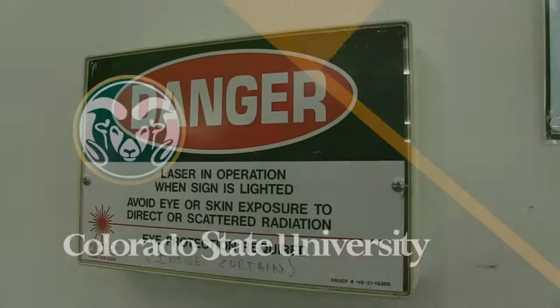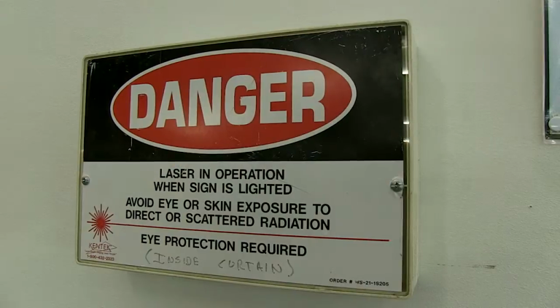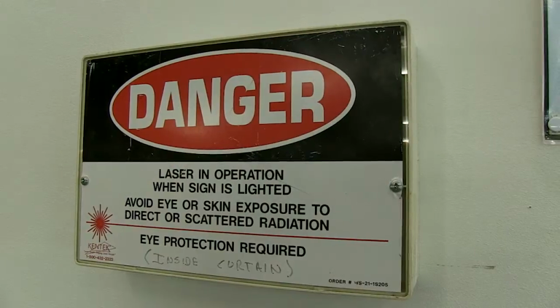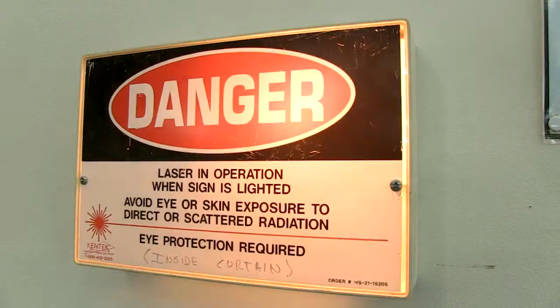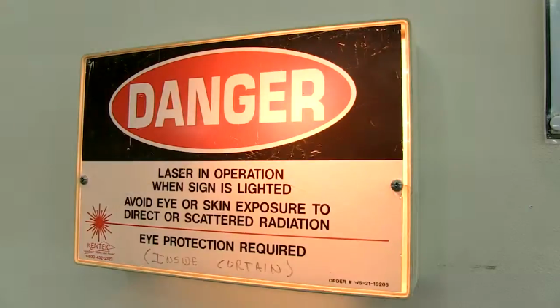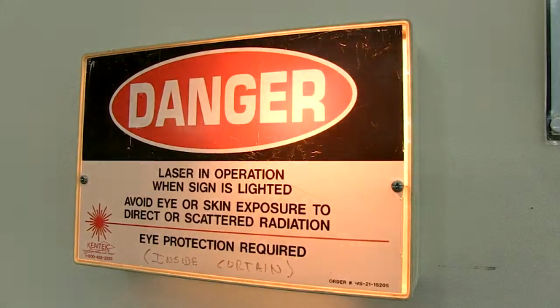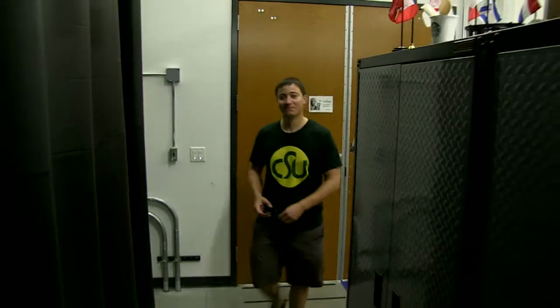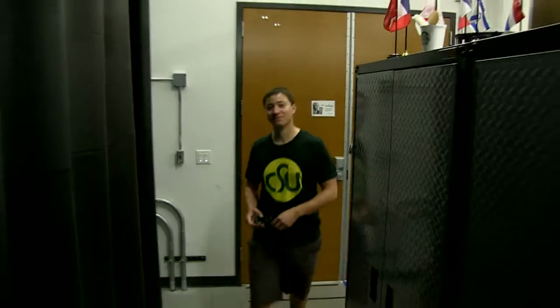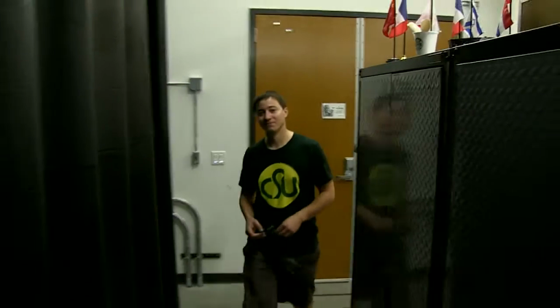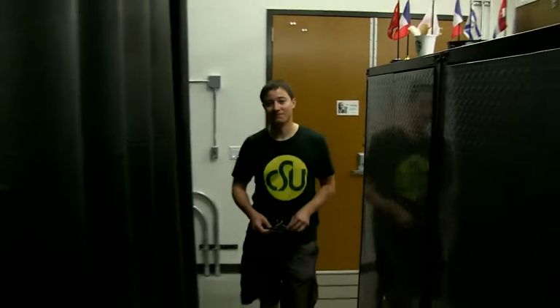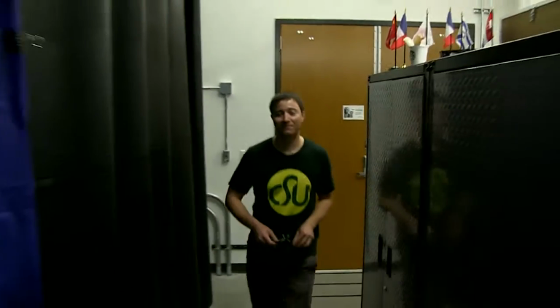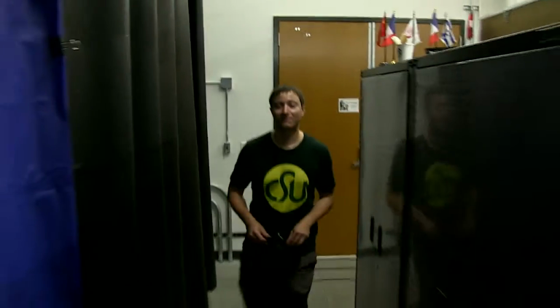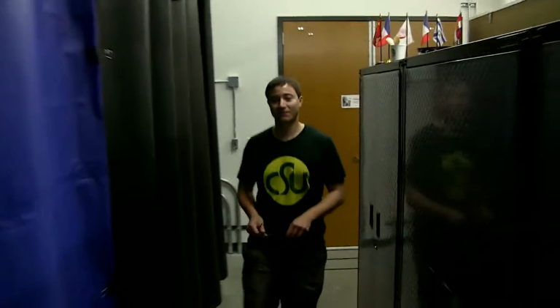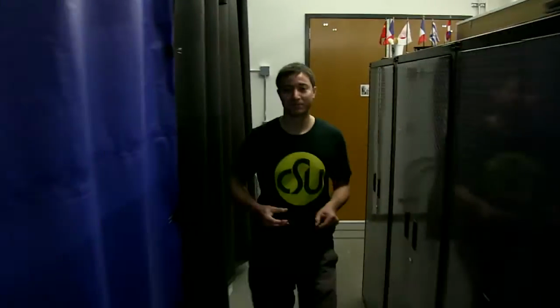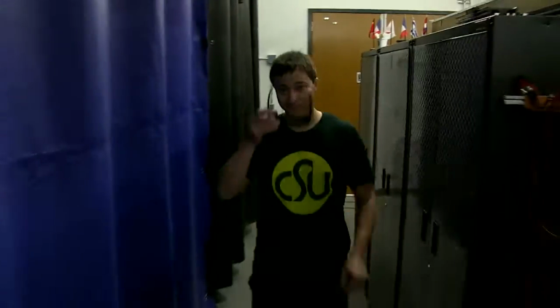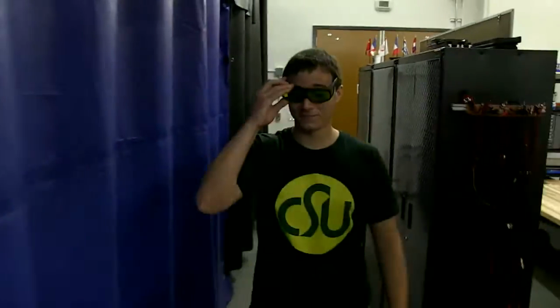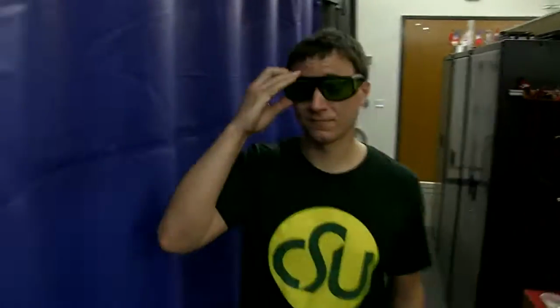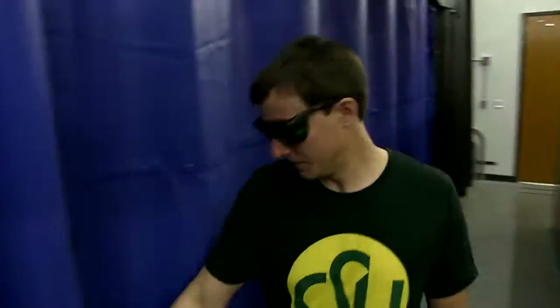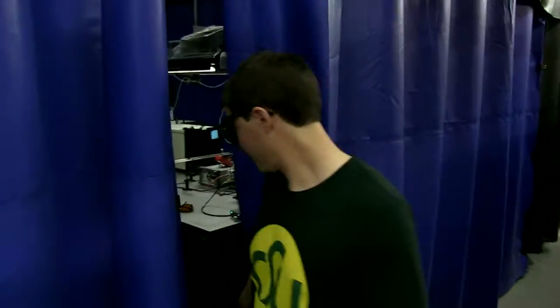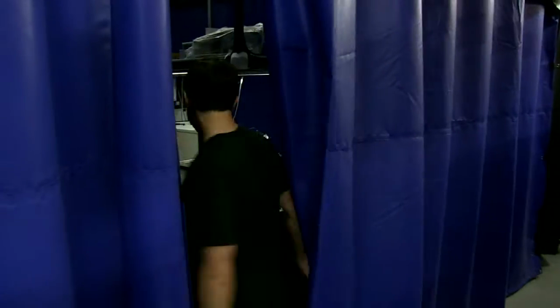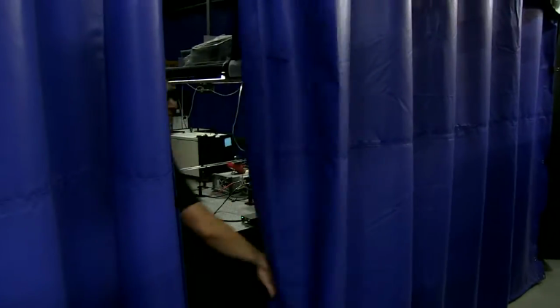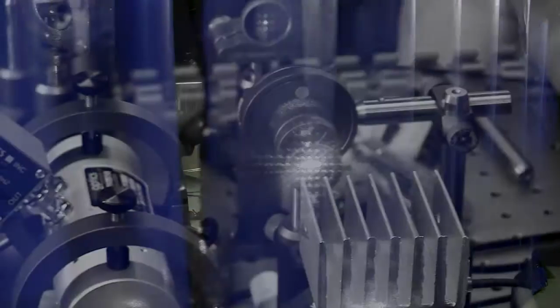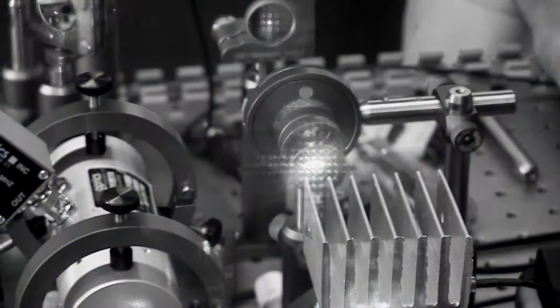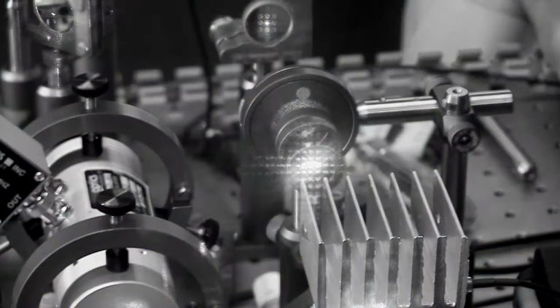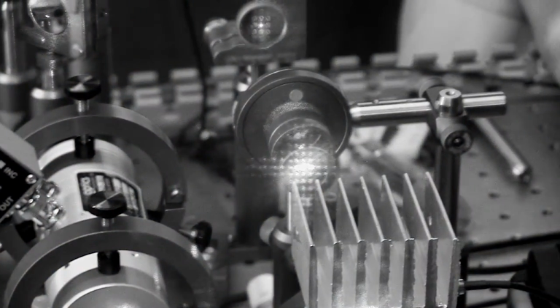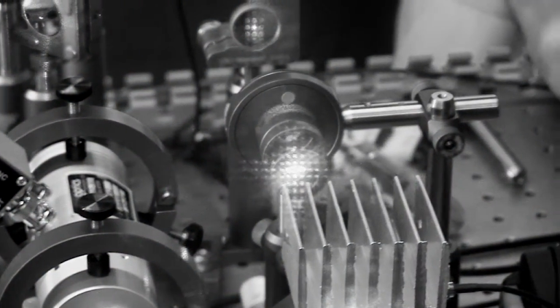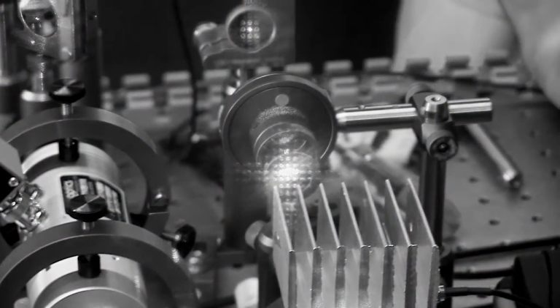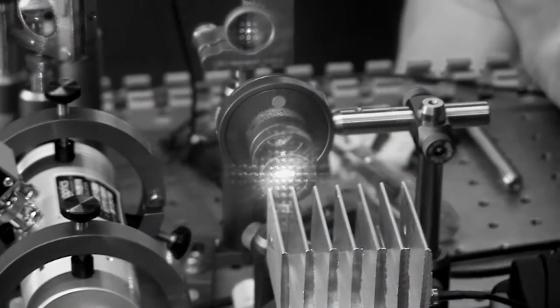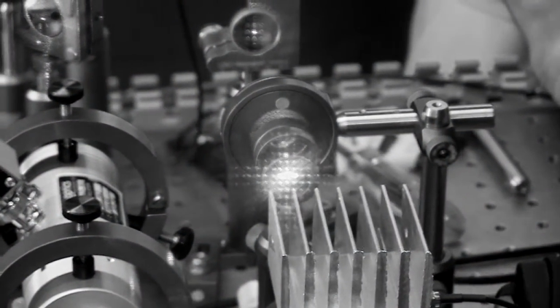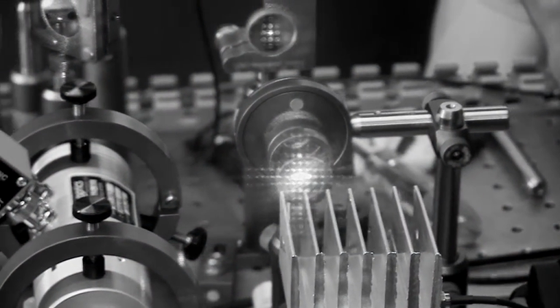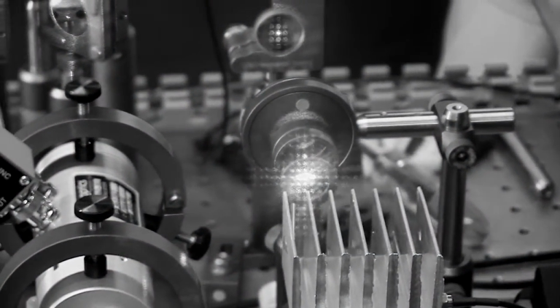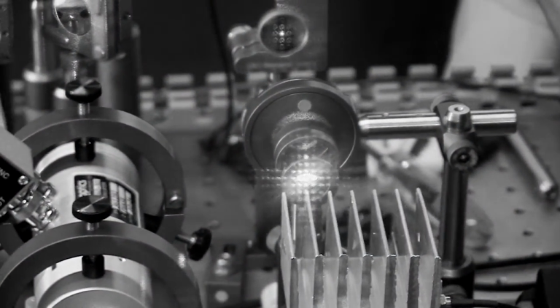I spend all my time in this laser lab and no one can even see the laser — until you look in the infrared anyway.